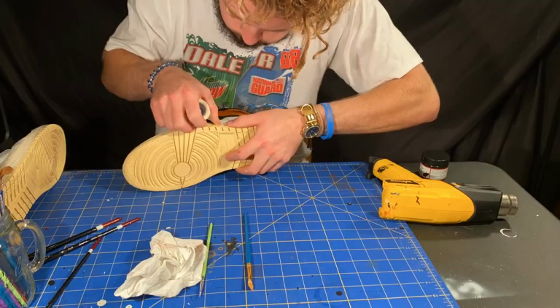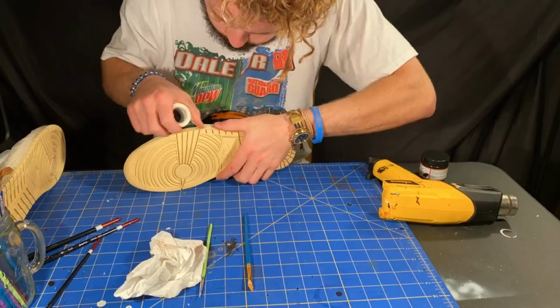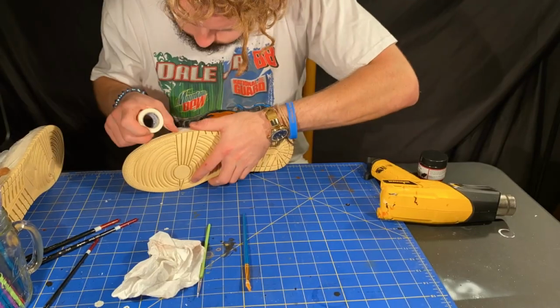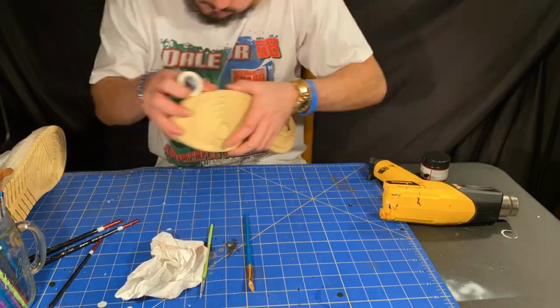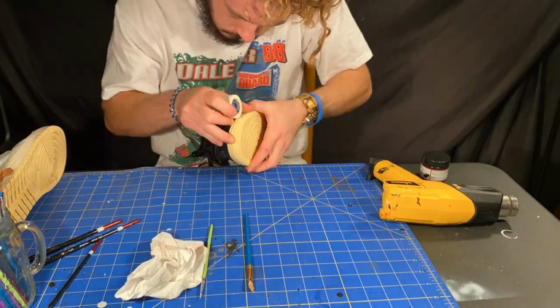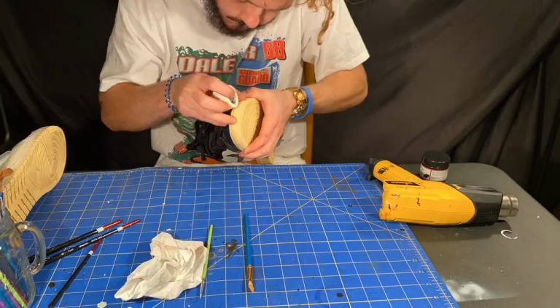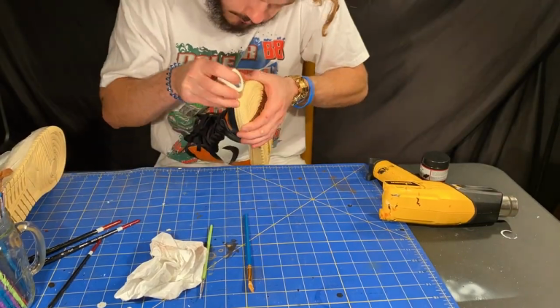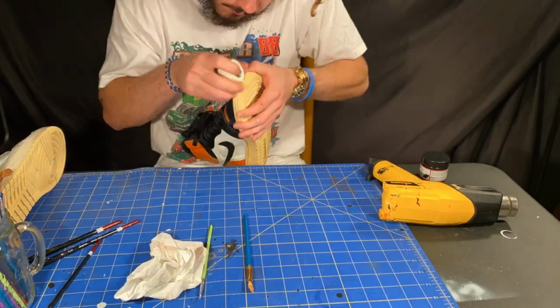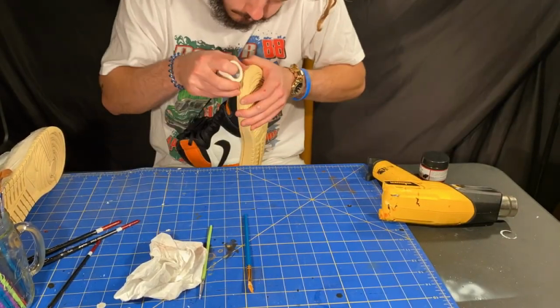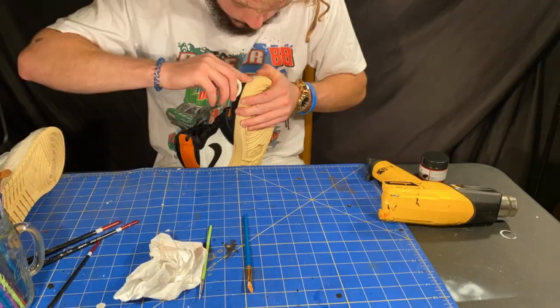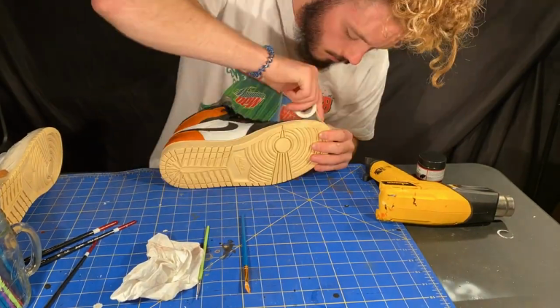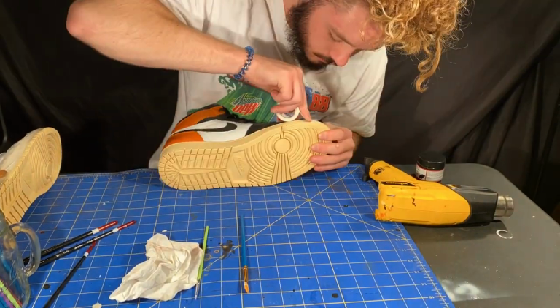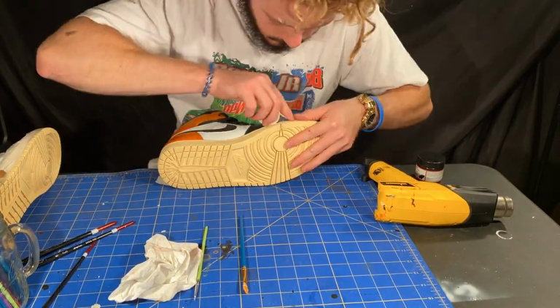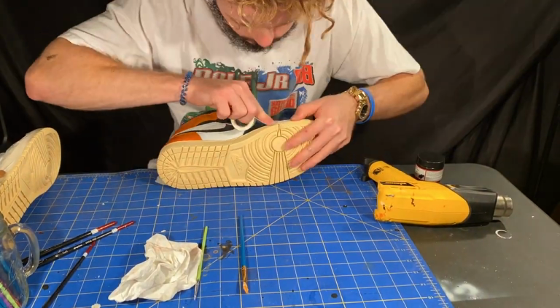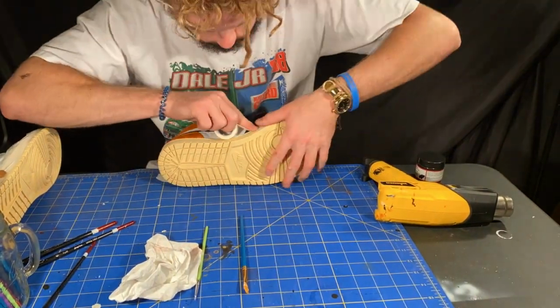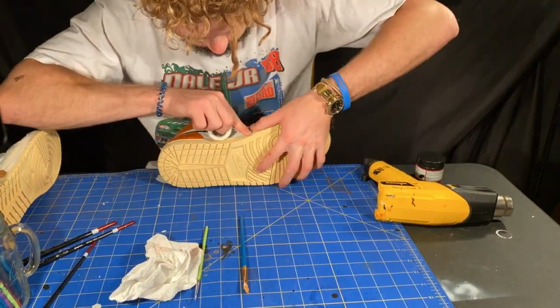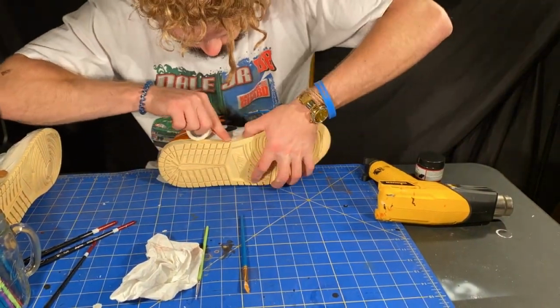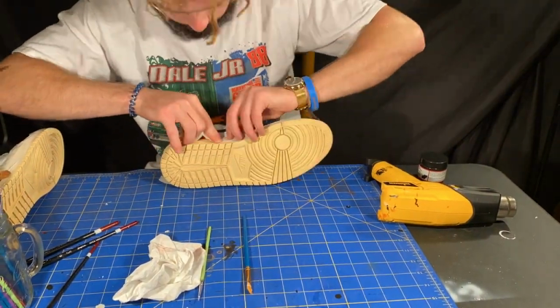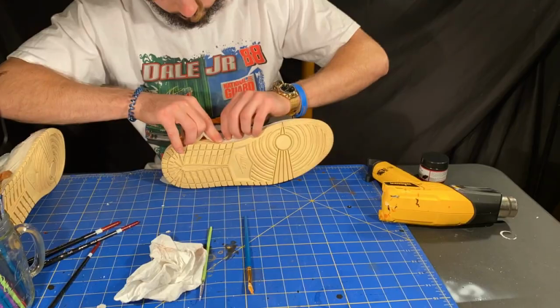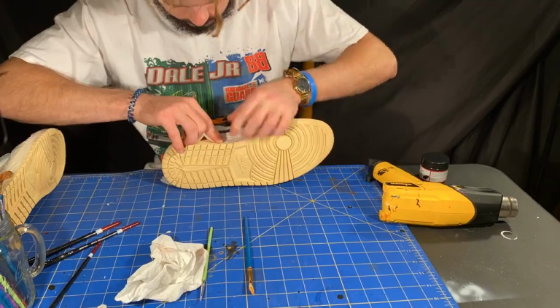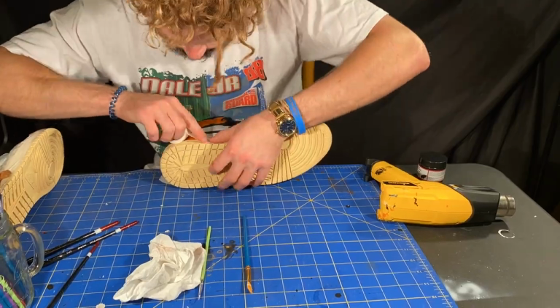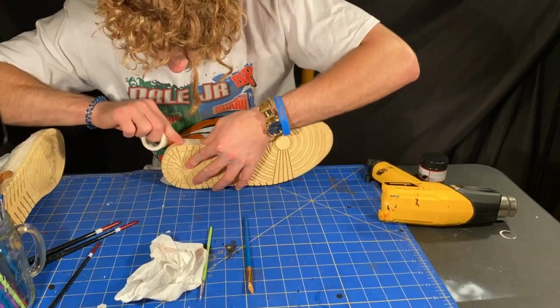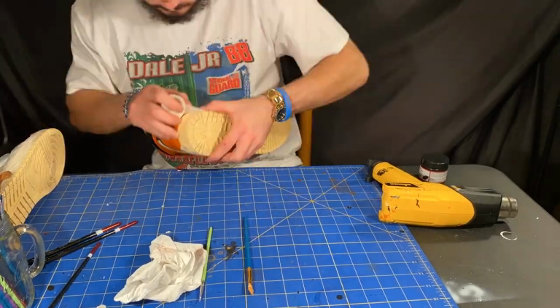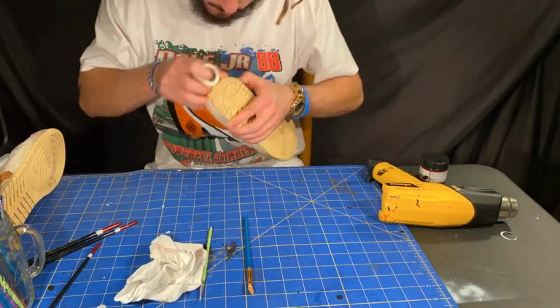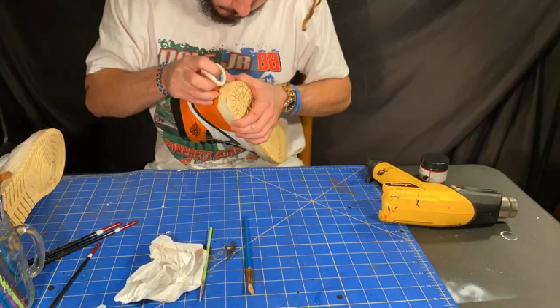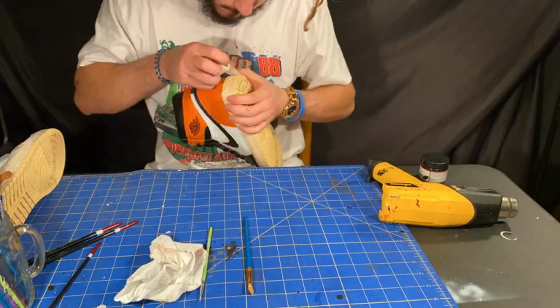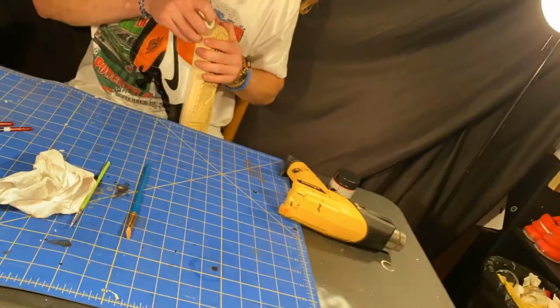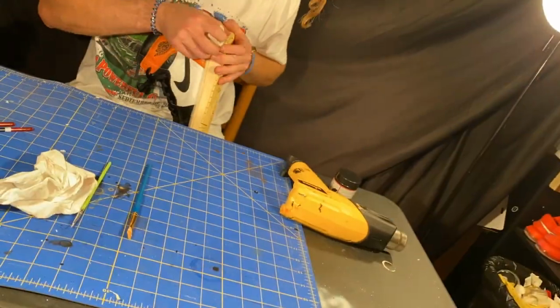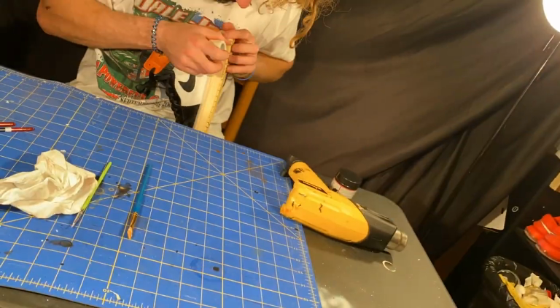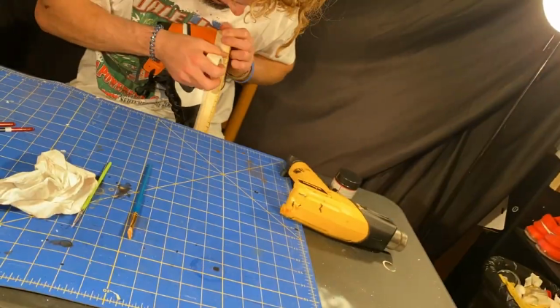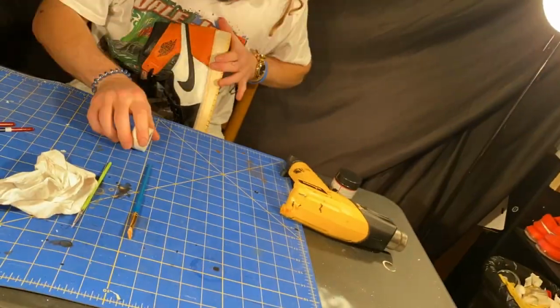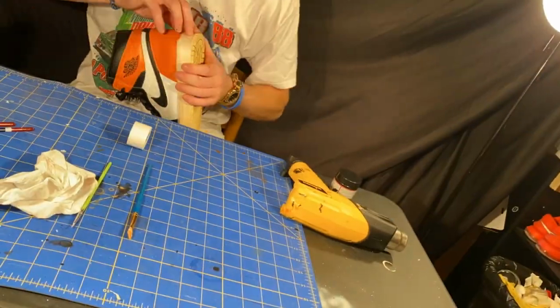Now I went ahead and applied tape to the midsole so that we can go ahead and get the bottom of the shoe black with this Angelus walk-on black paint.